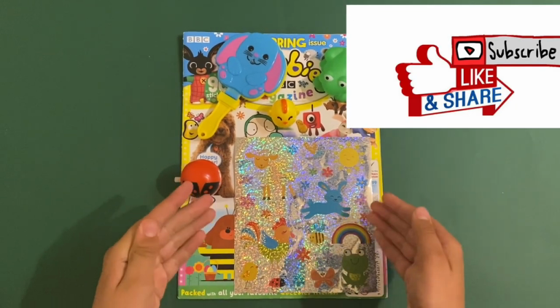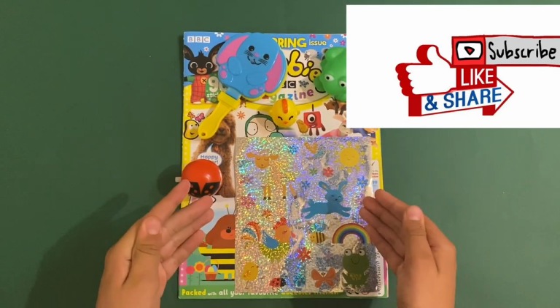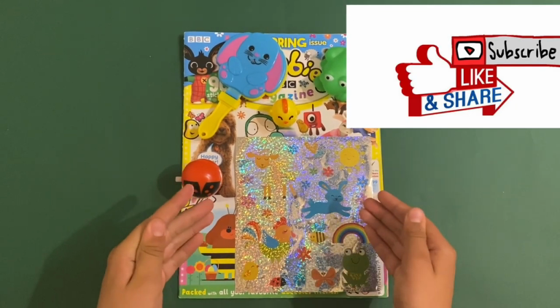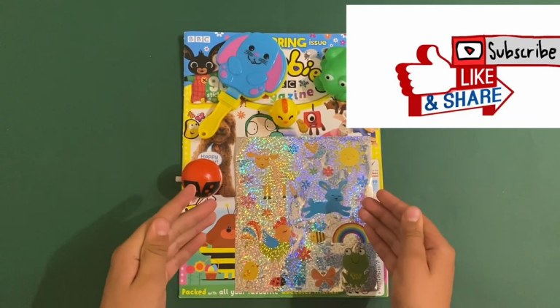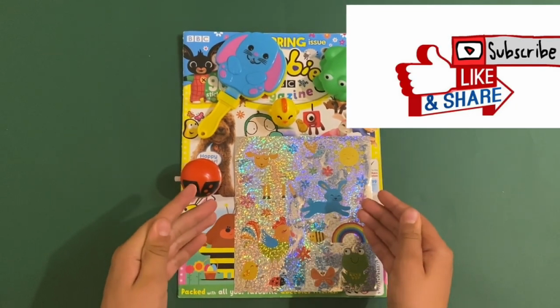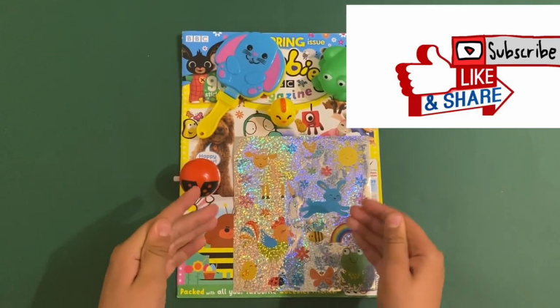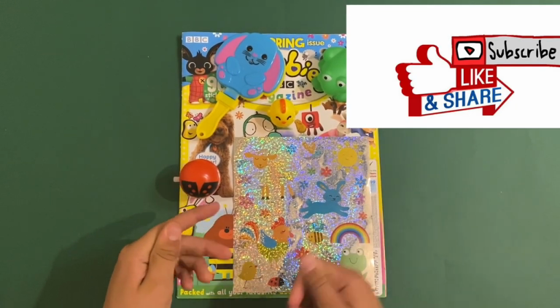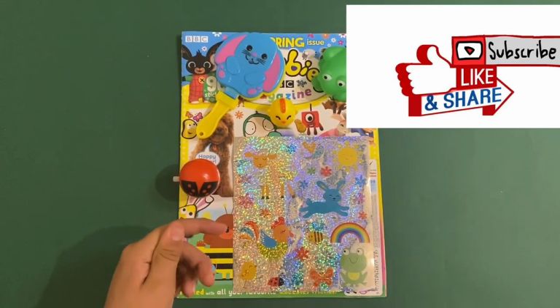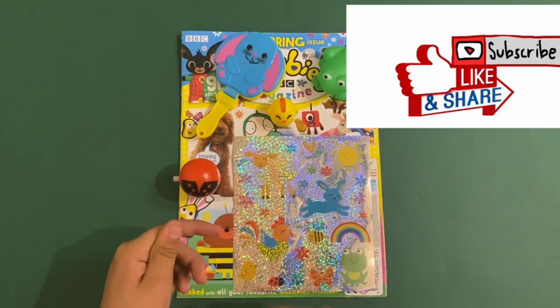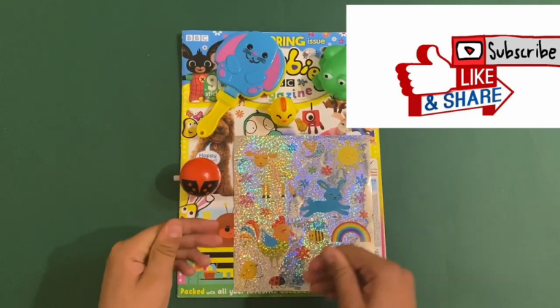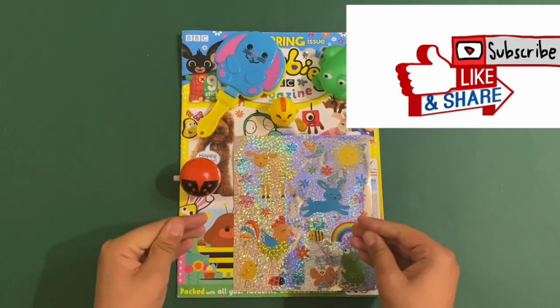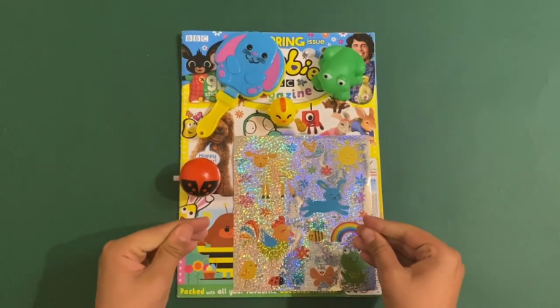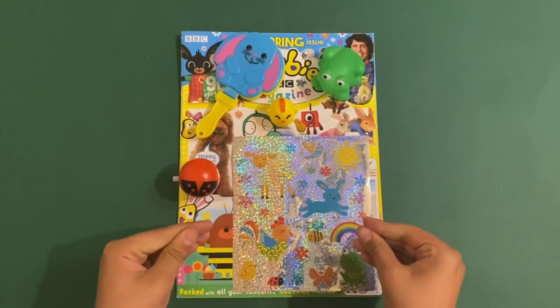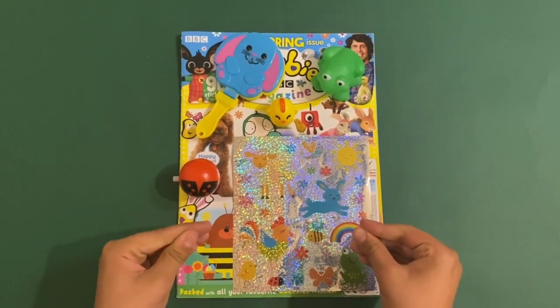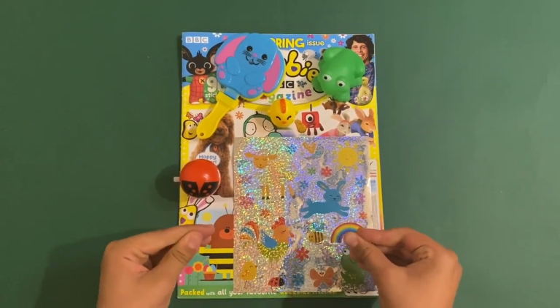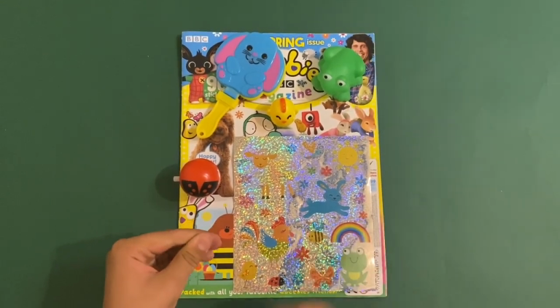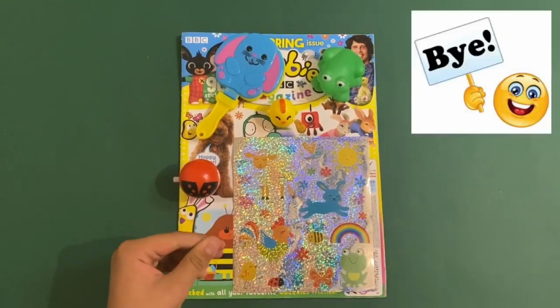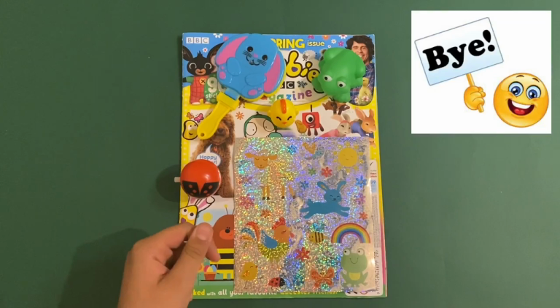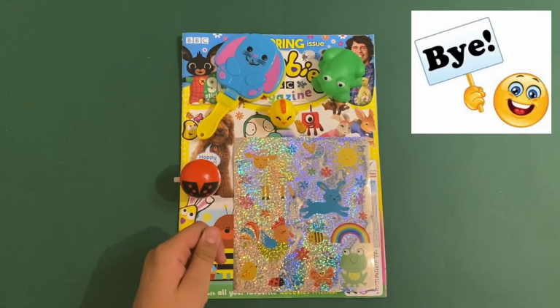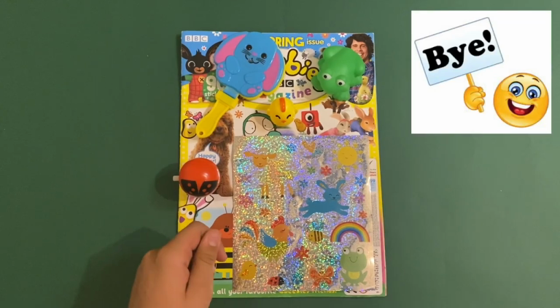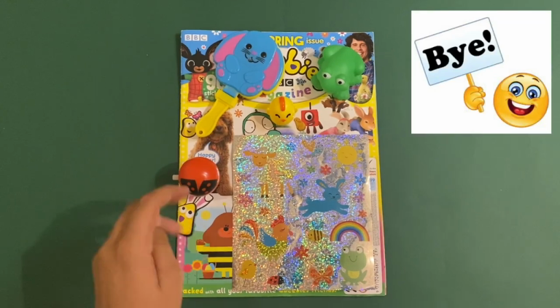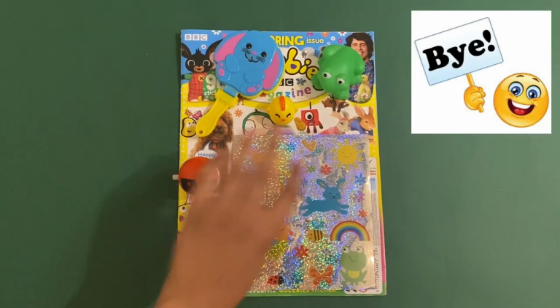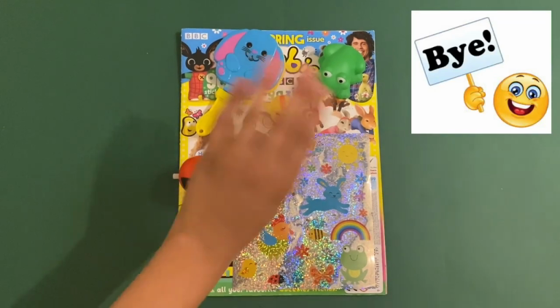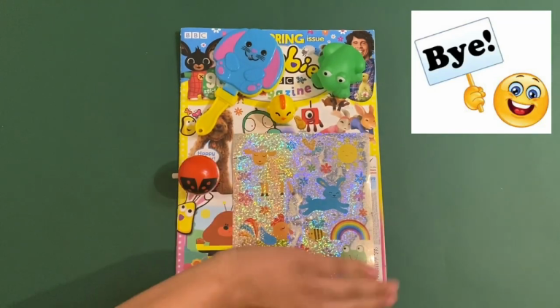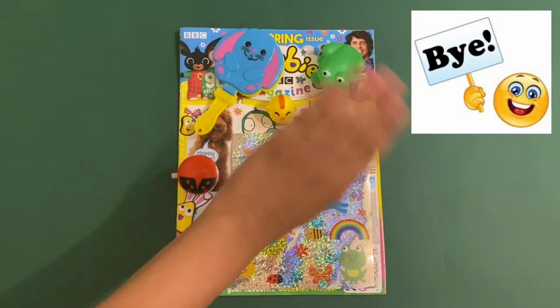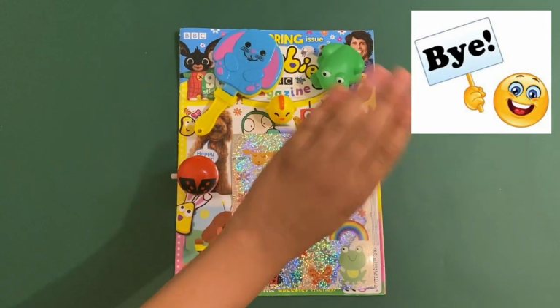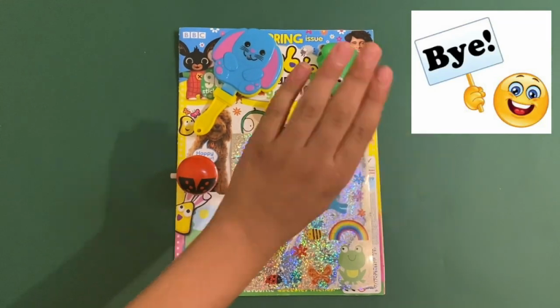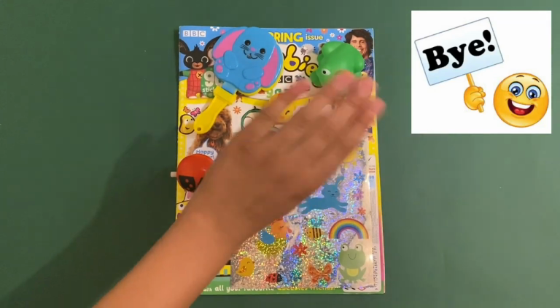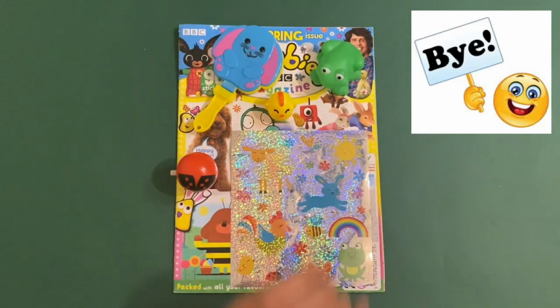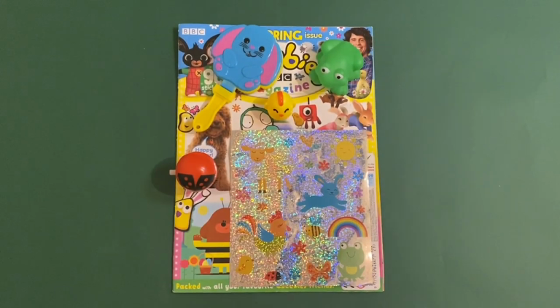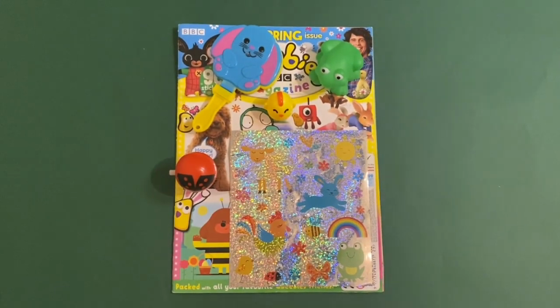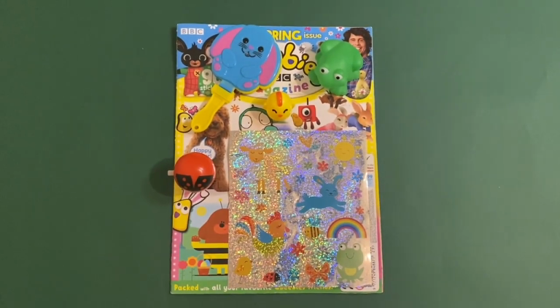That's it! Thank you for watching this video. Please like, subscribe, share, and leave a comment. I'll see you next time — bye bye!